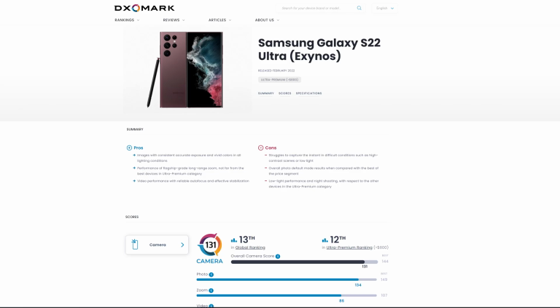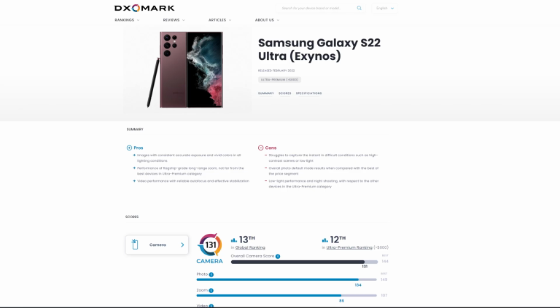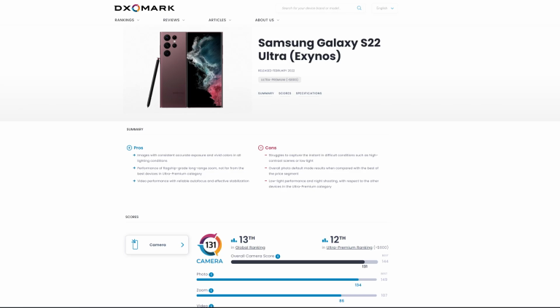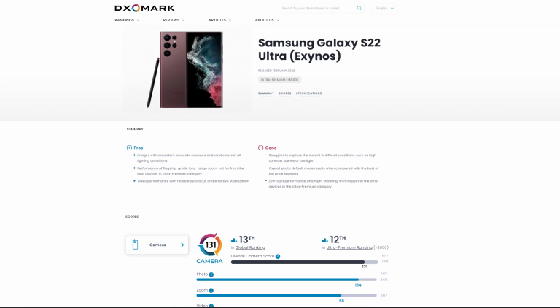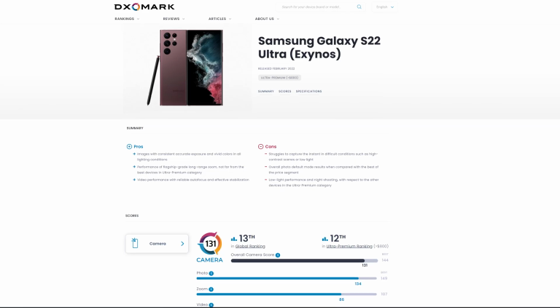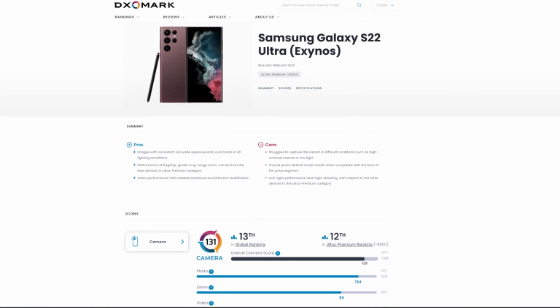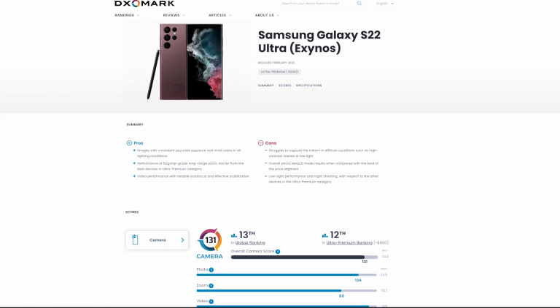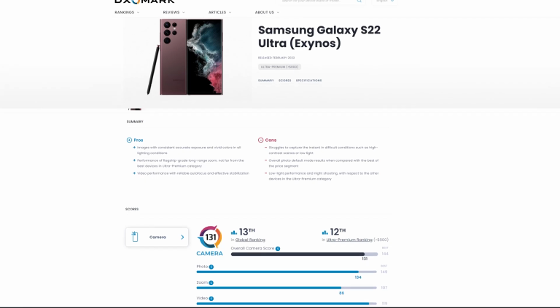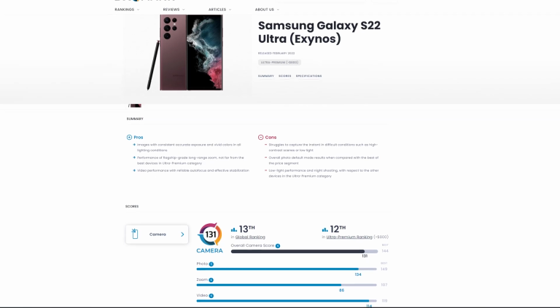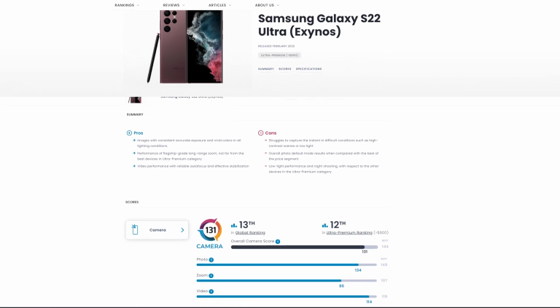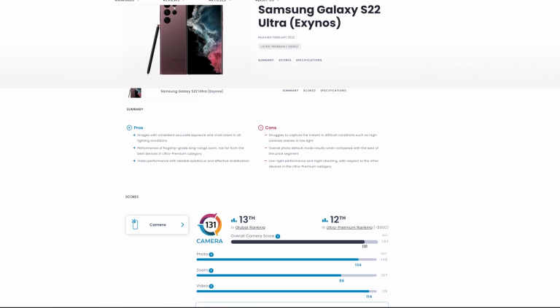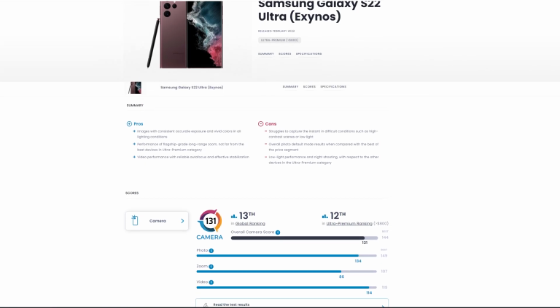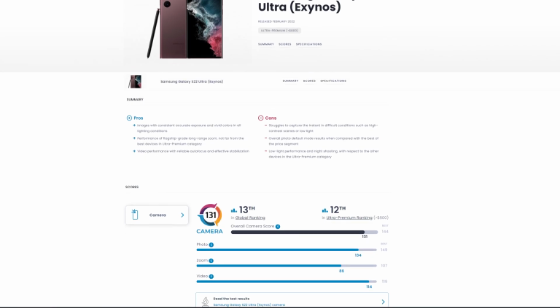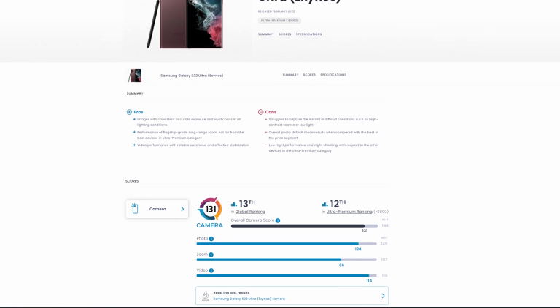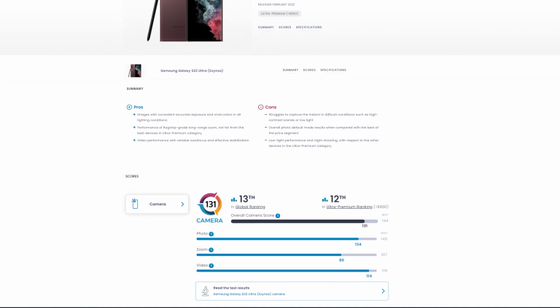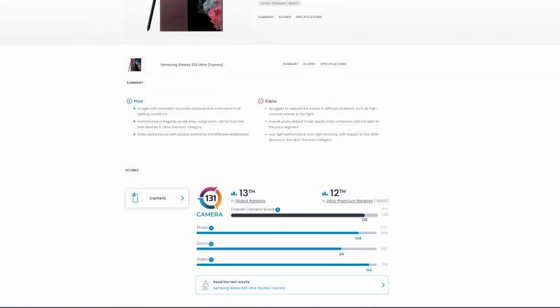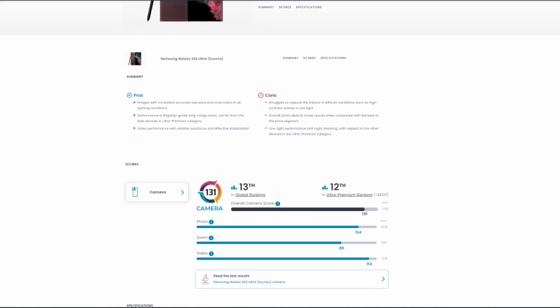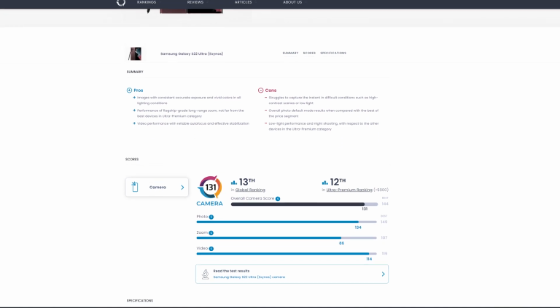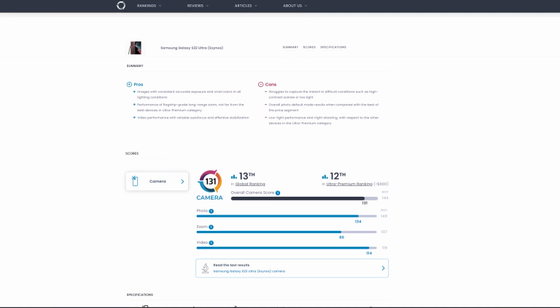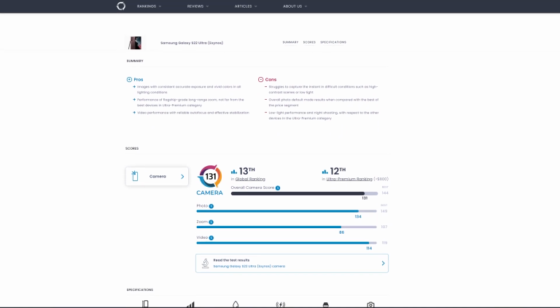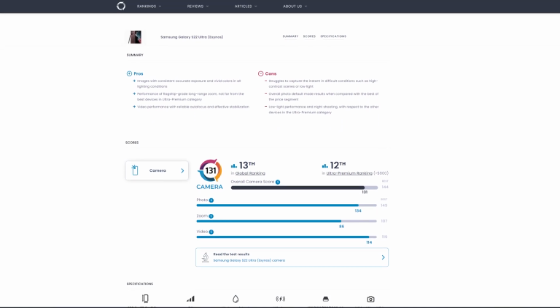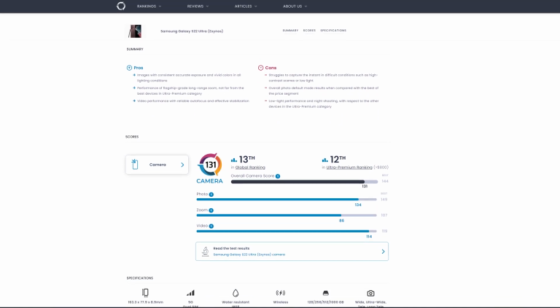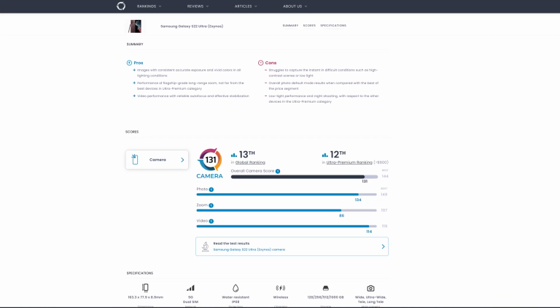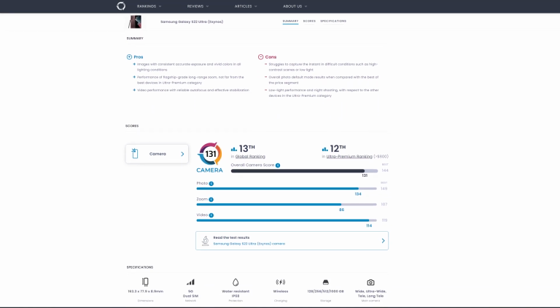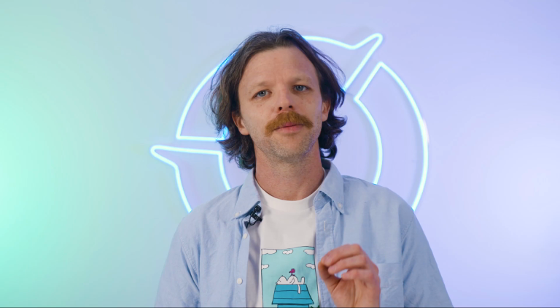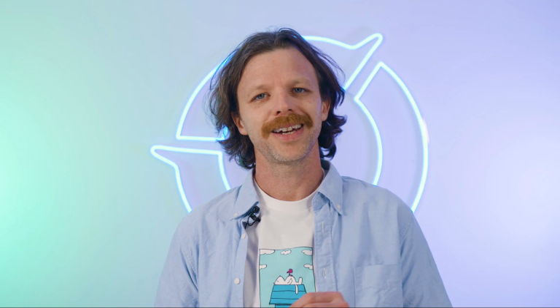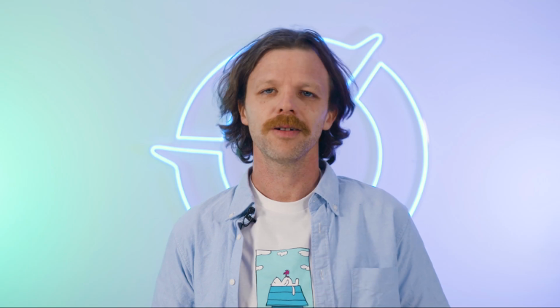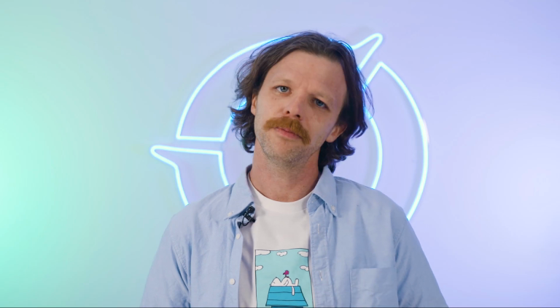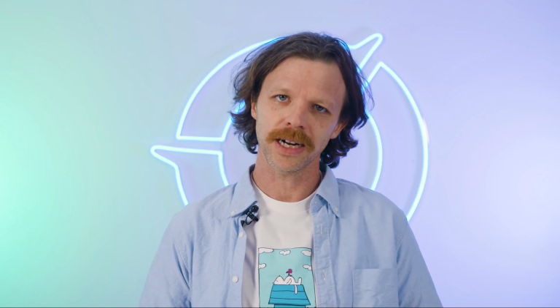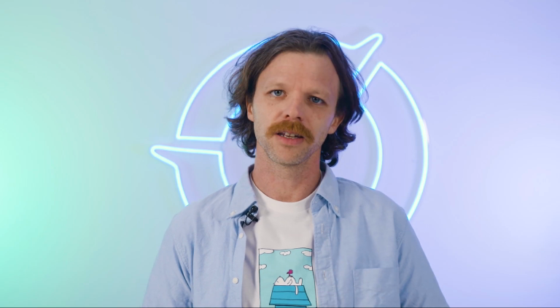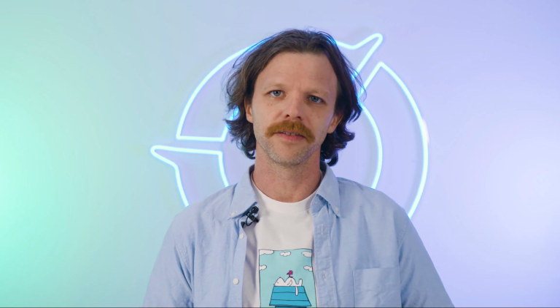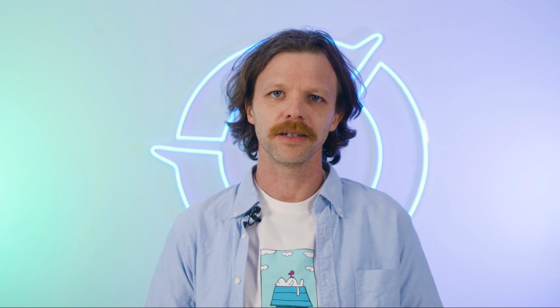By the way, did I mention that we just updated our website too? Yes we did. But now, back to the device.